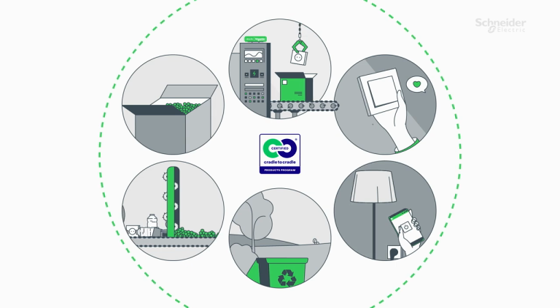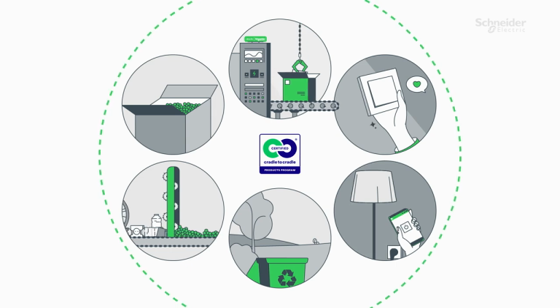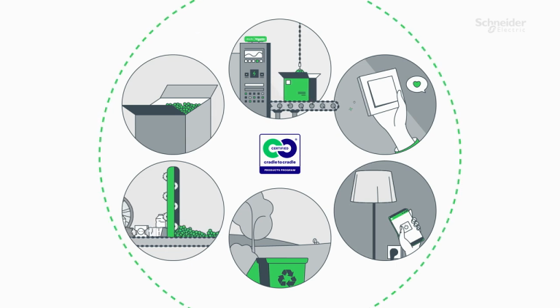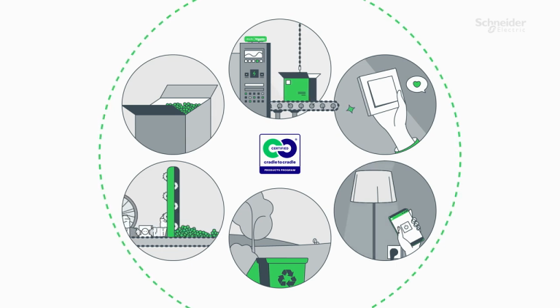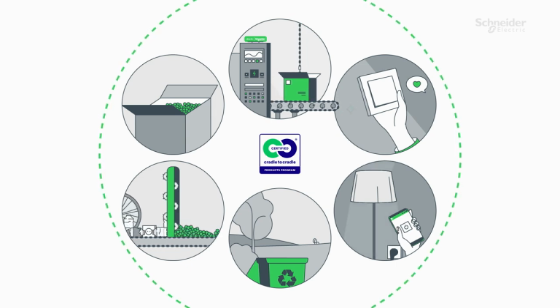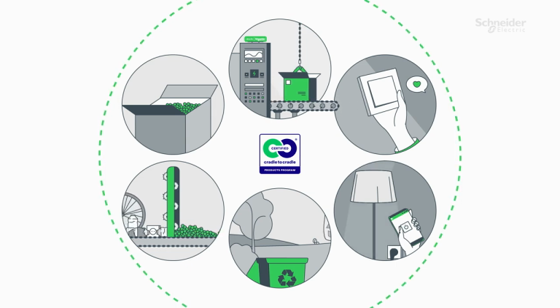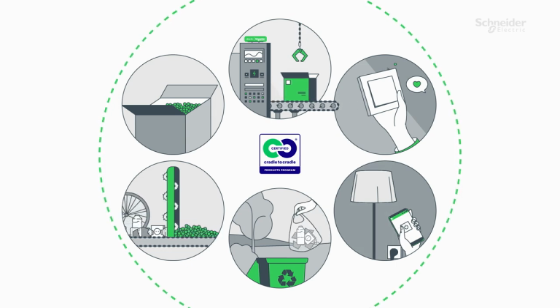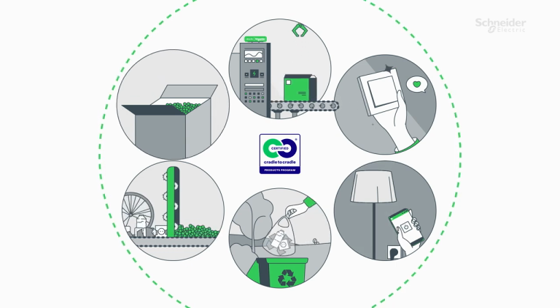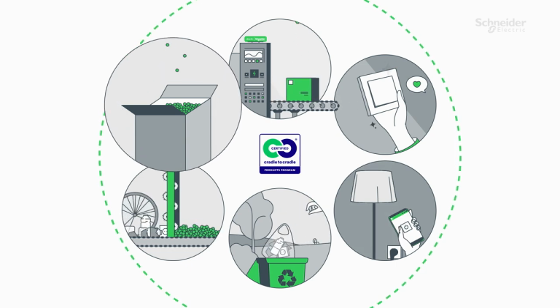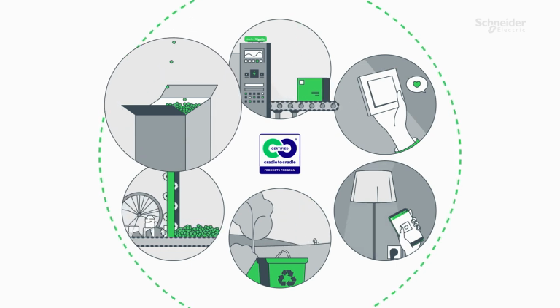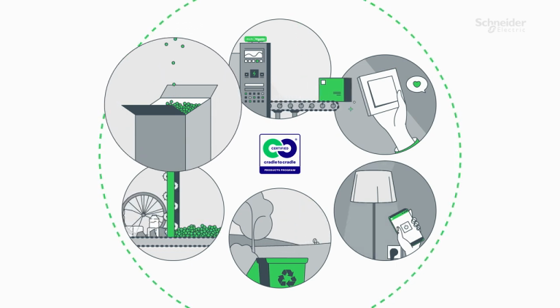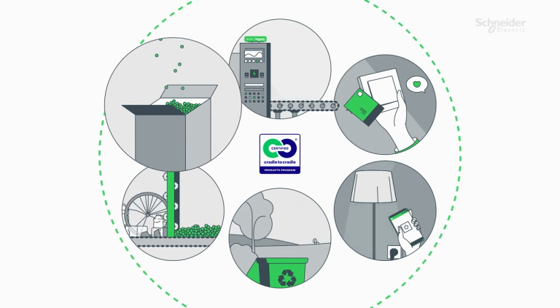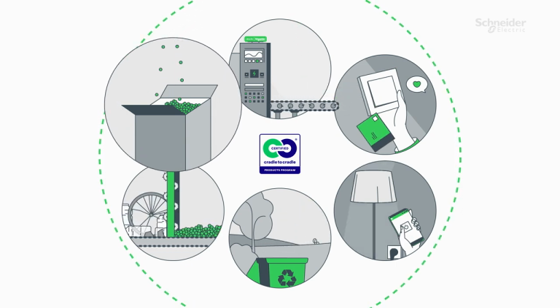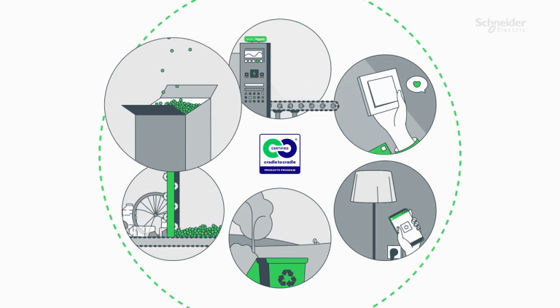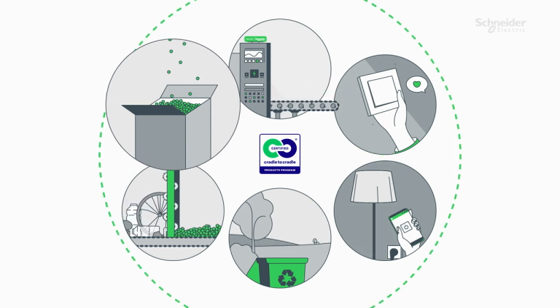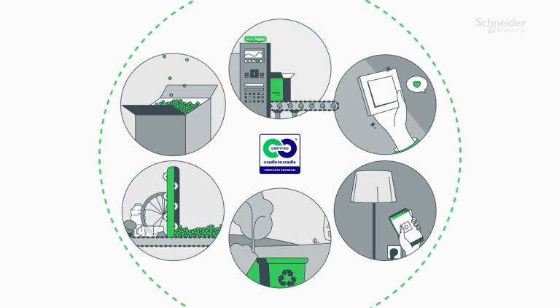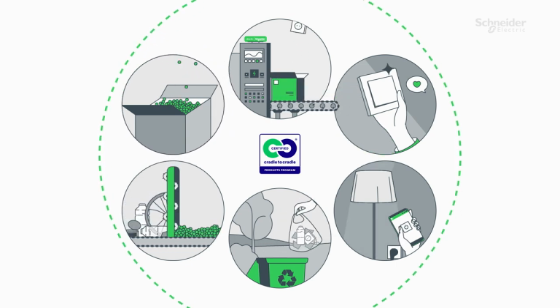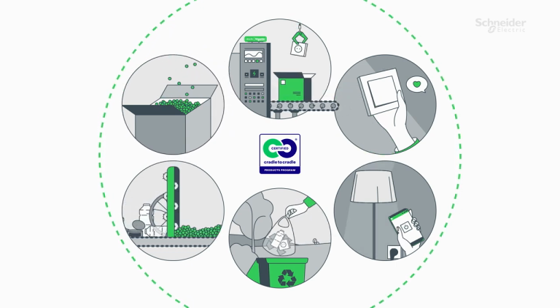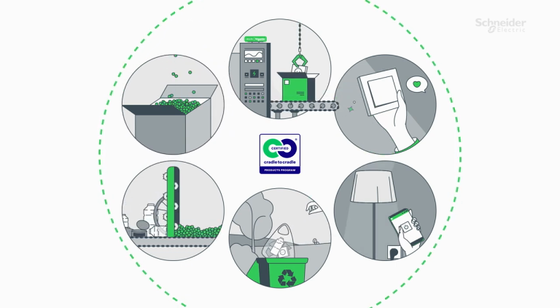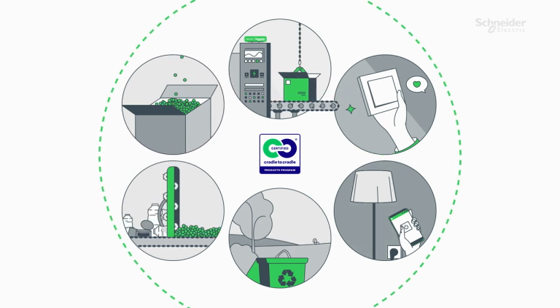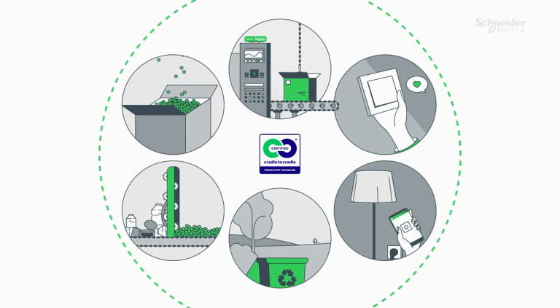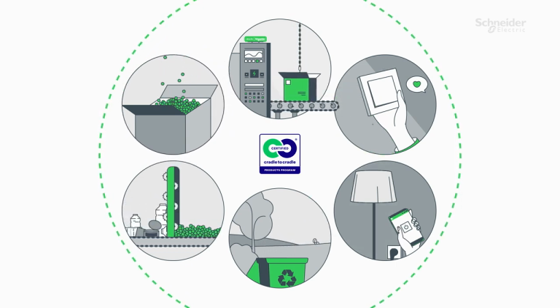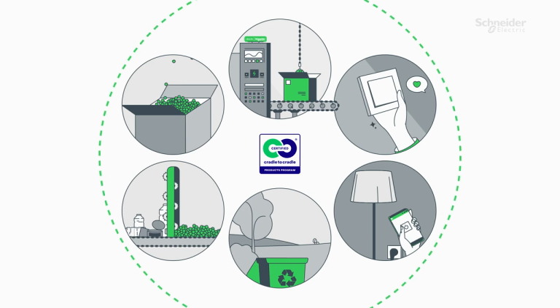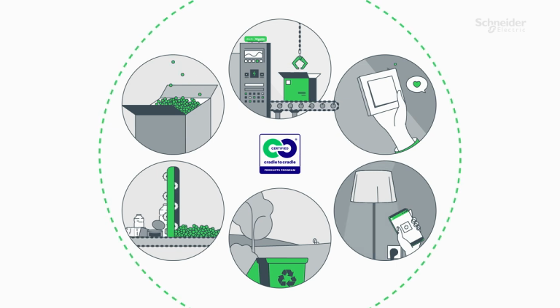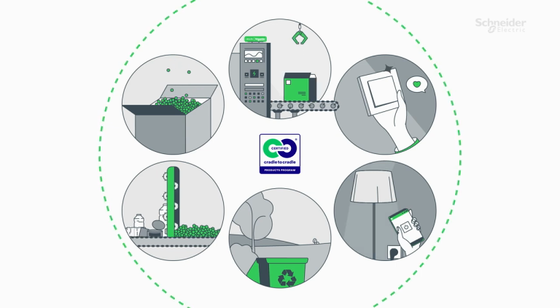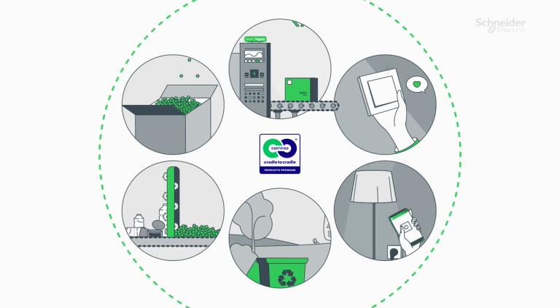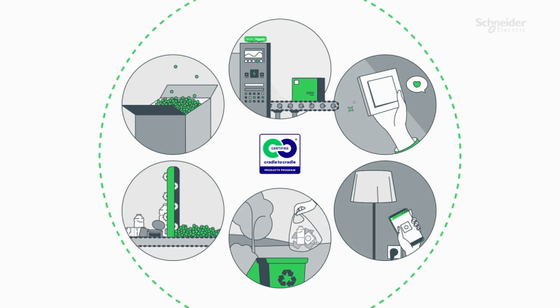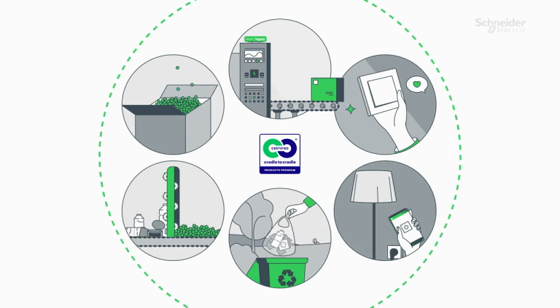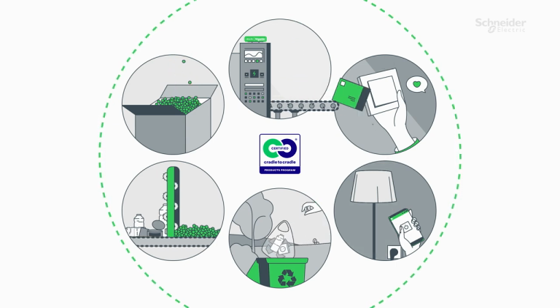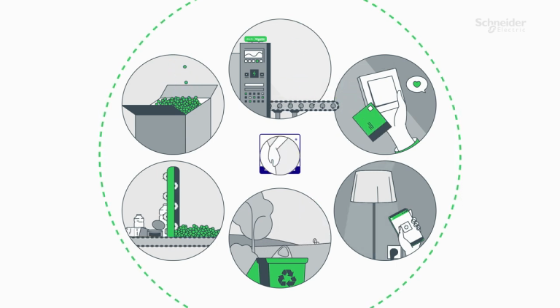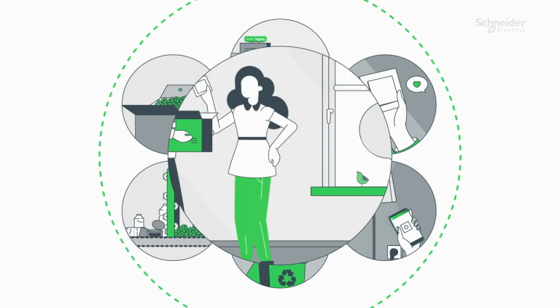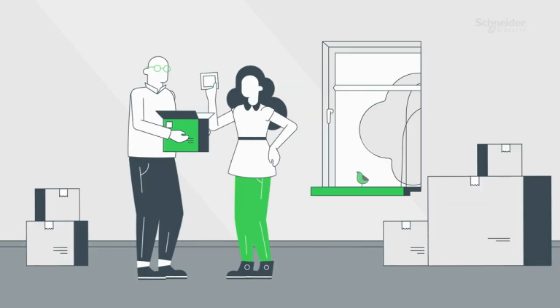At the end of the product life cycle, raw materials are returned to the value chain, thereby minimizing overall waste and energy use.